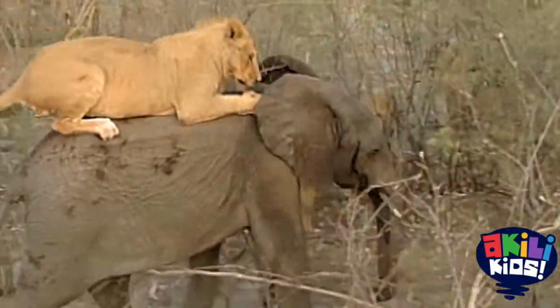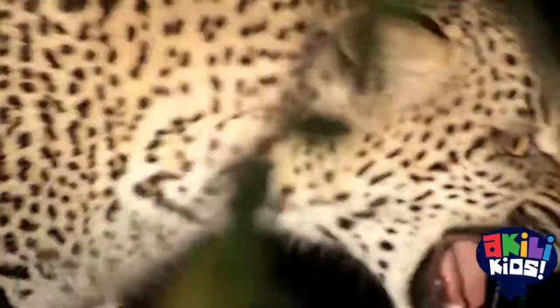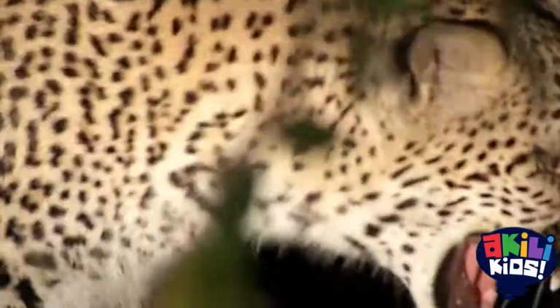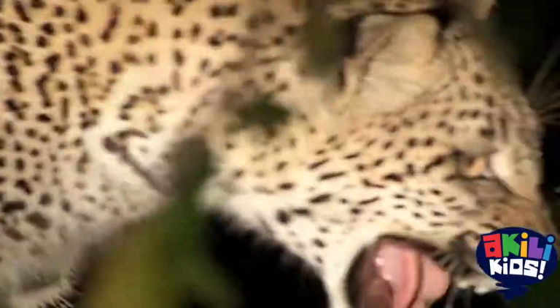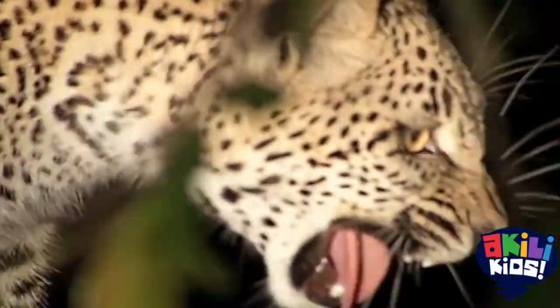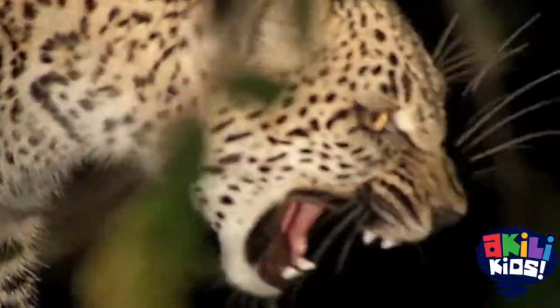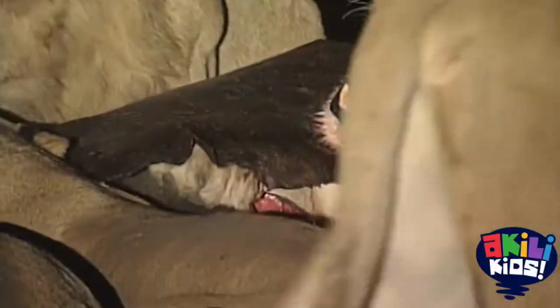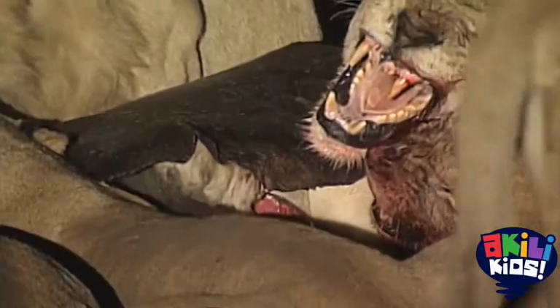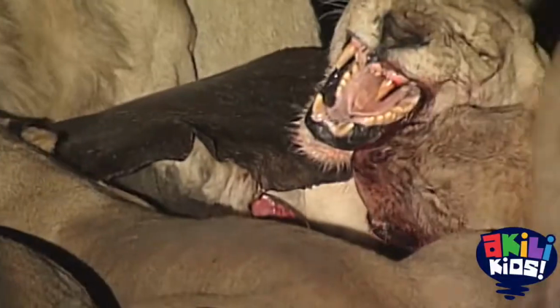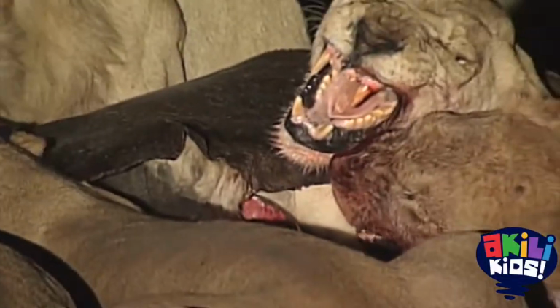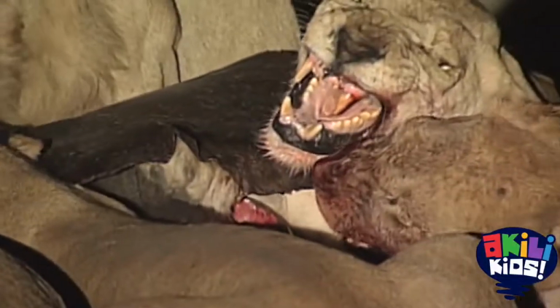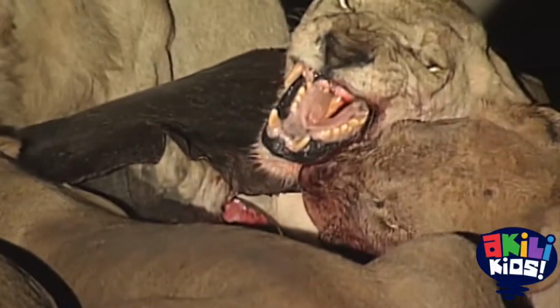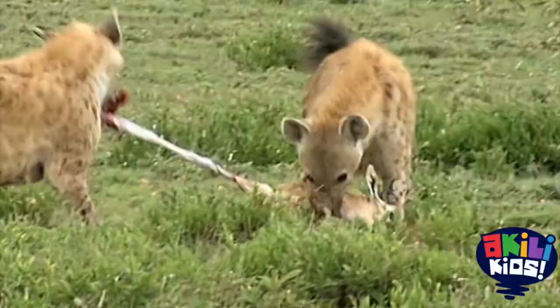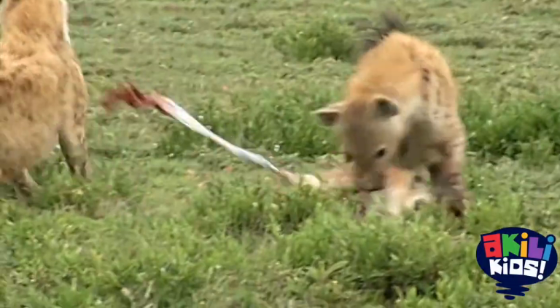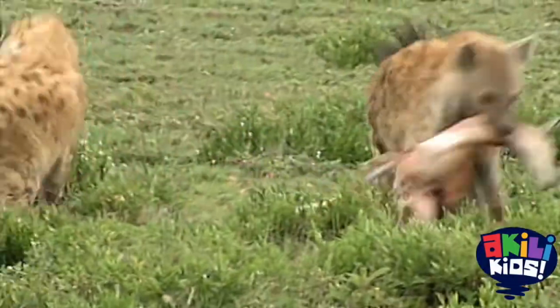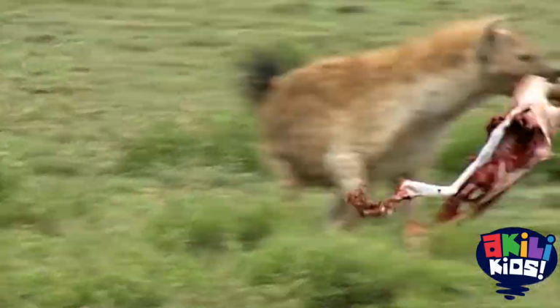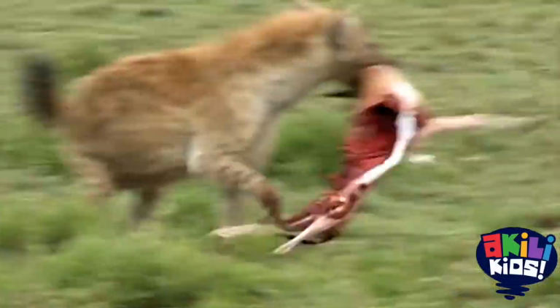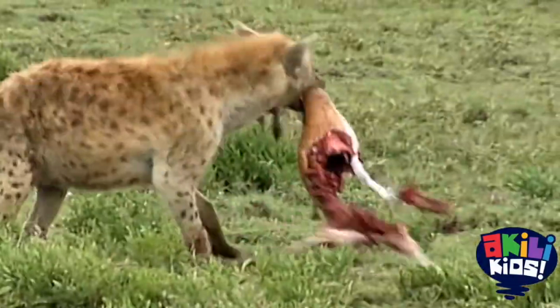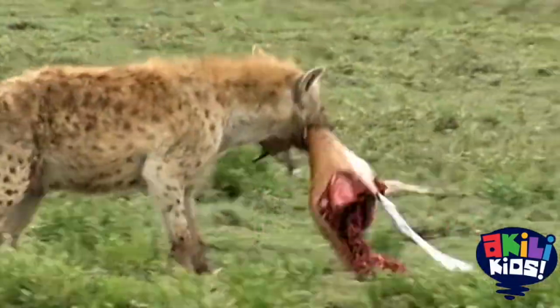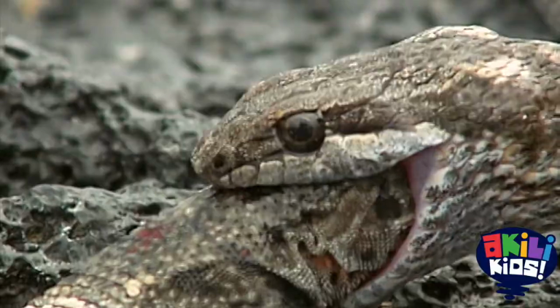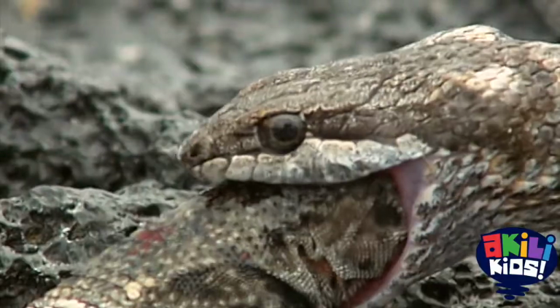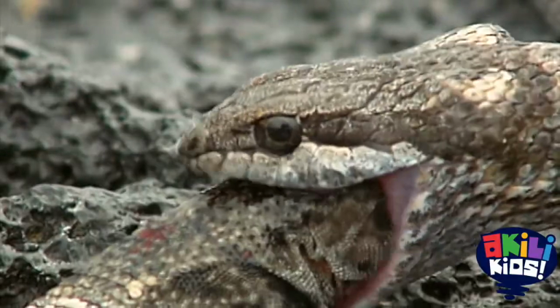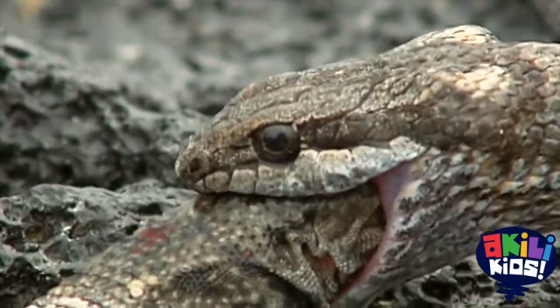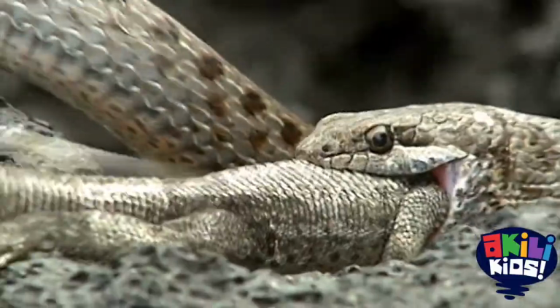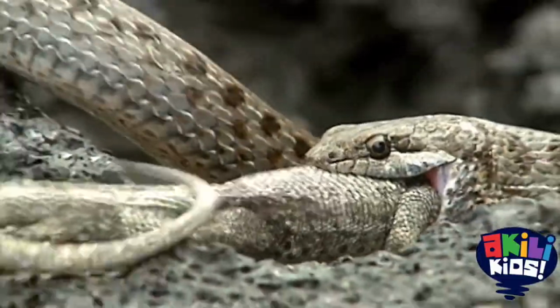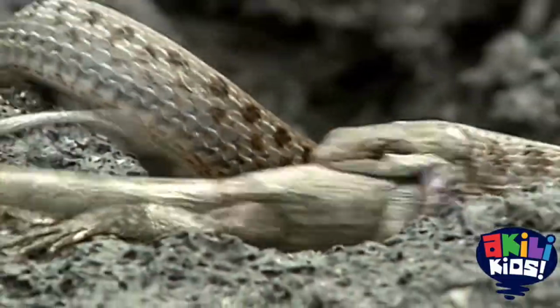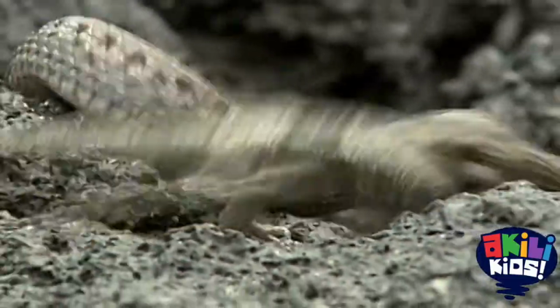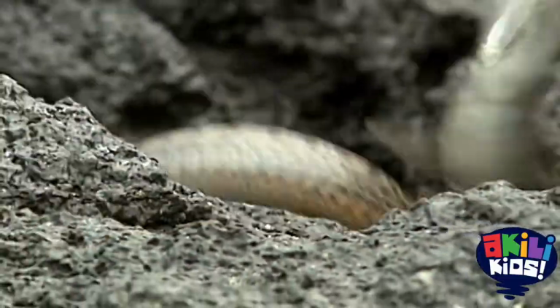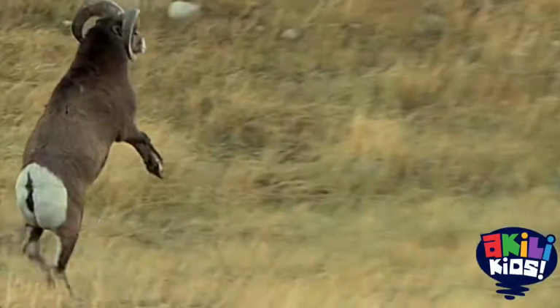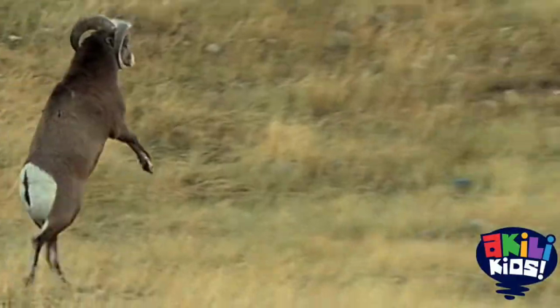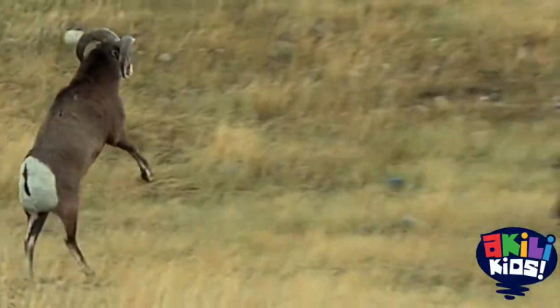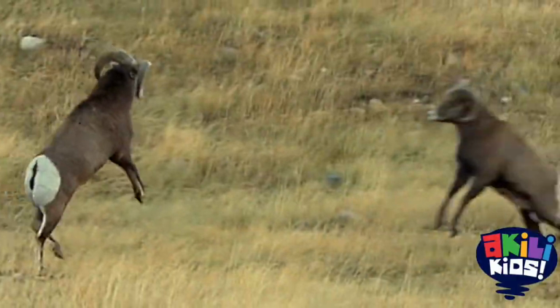So get ready for the most amazing. This is the Be The Creature Survival Adaptation Countdown.